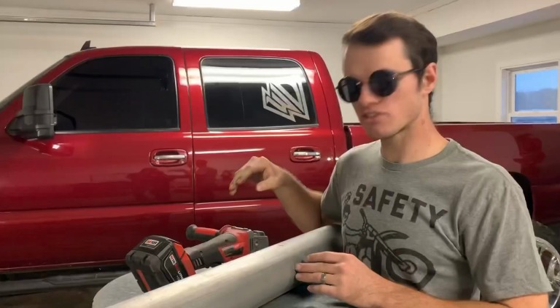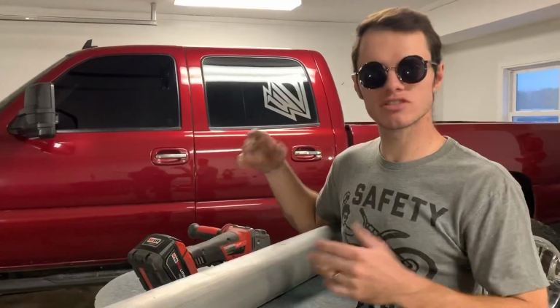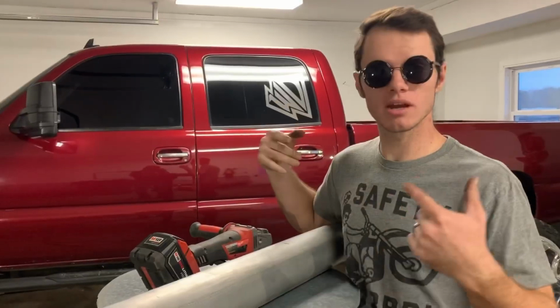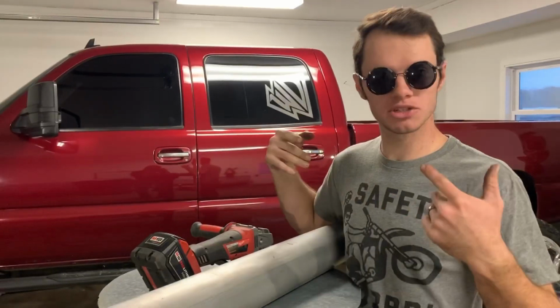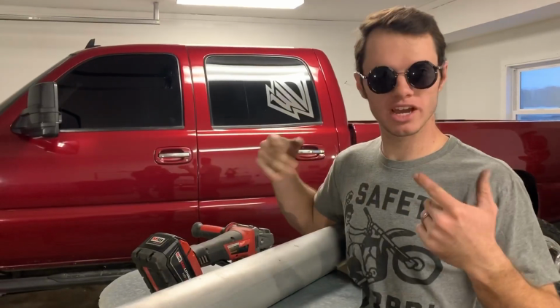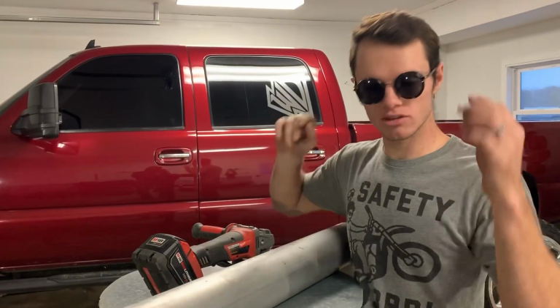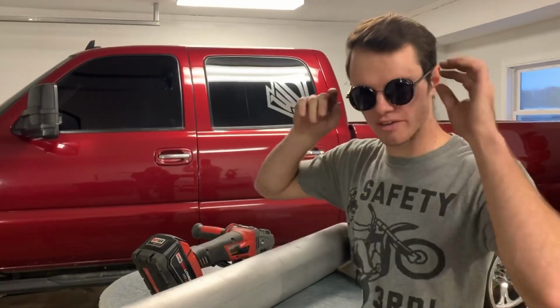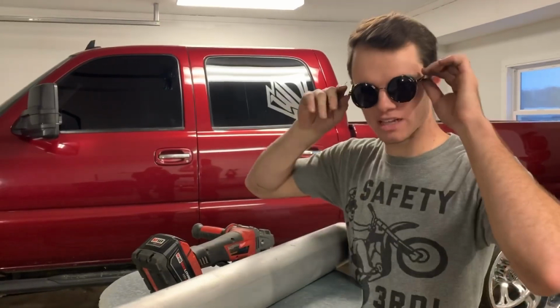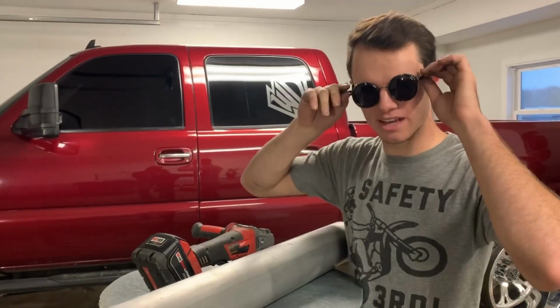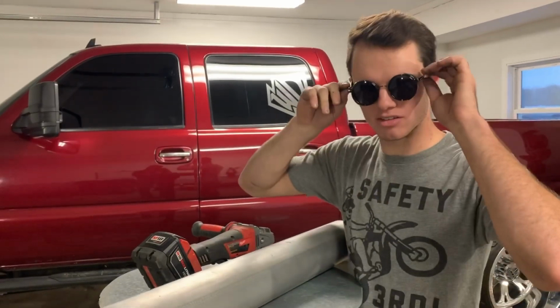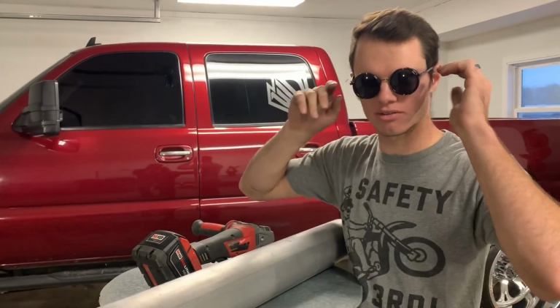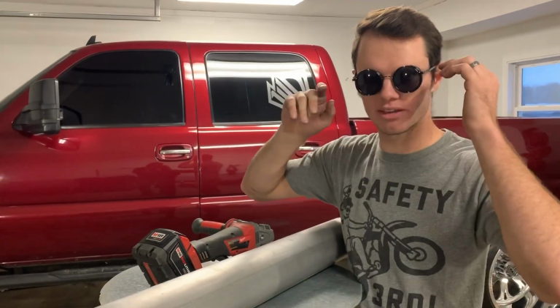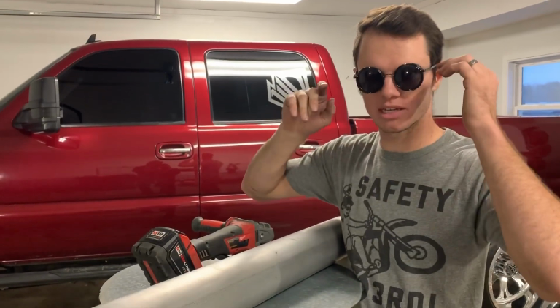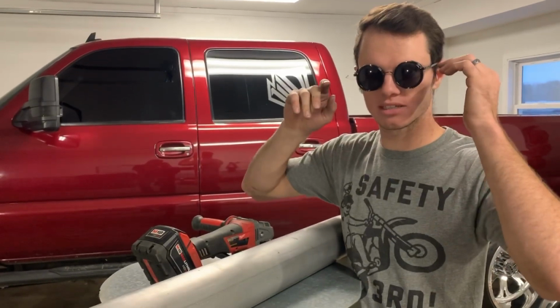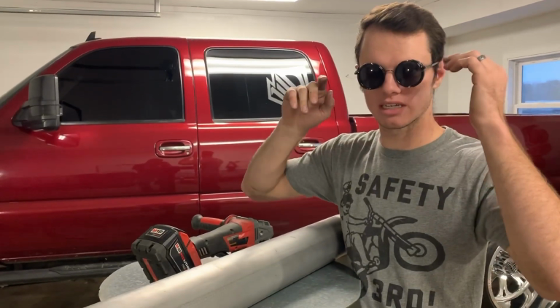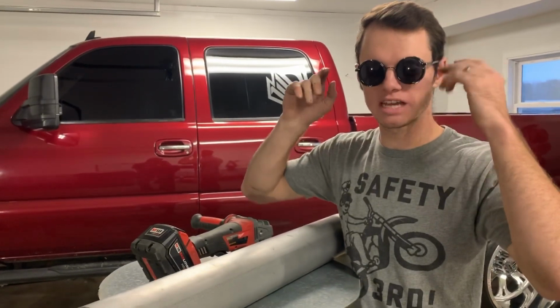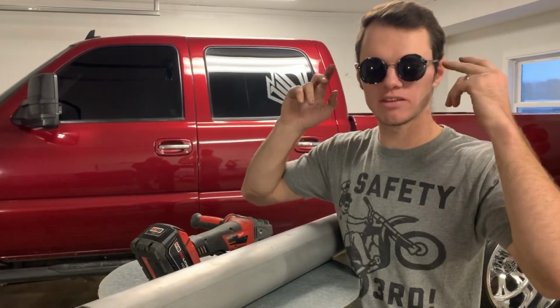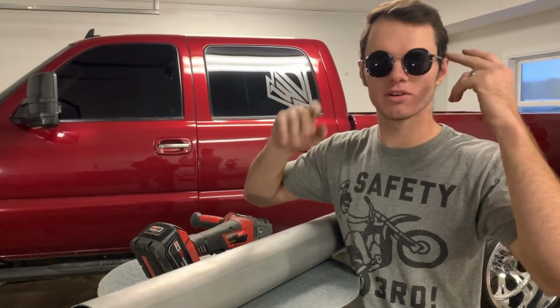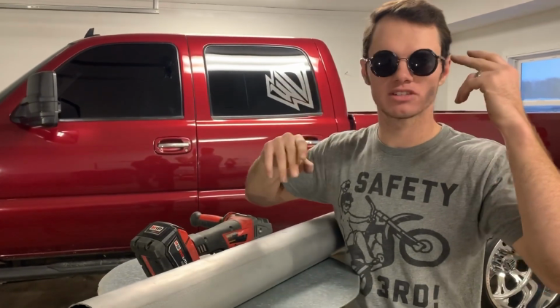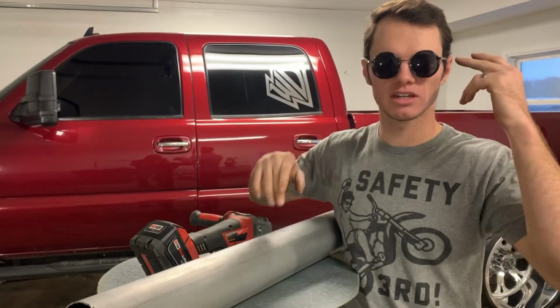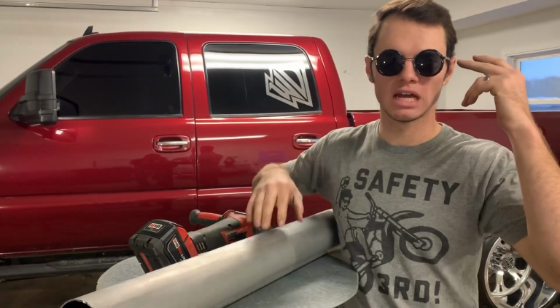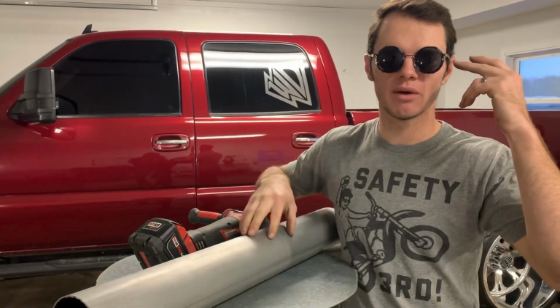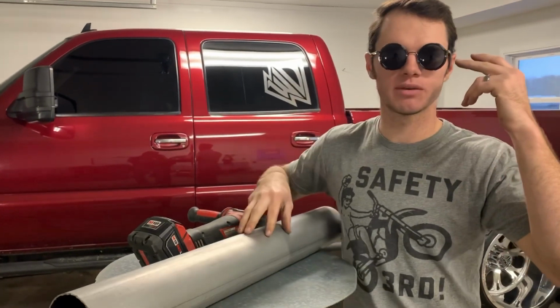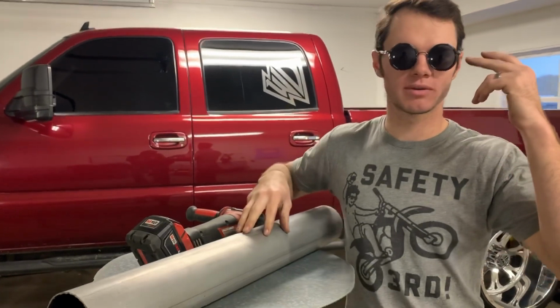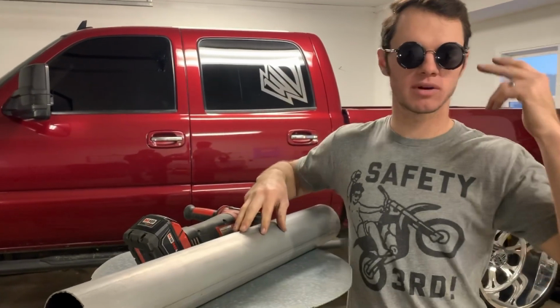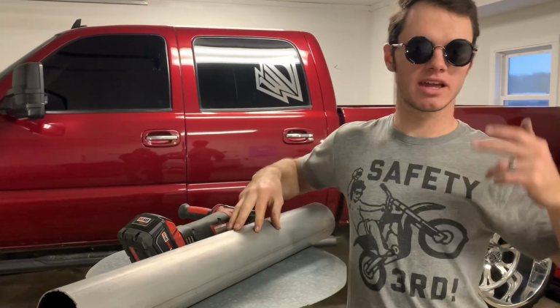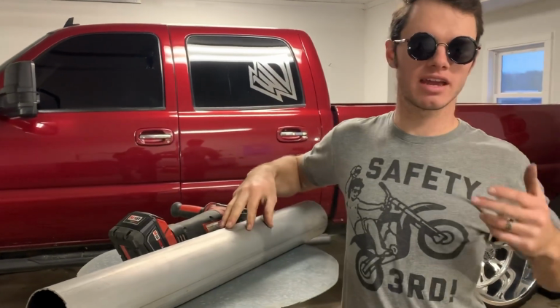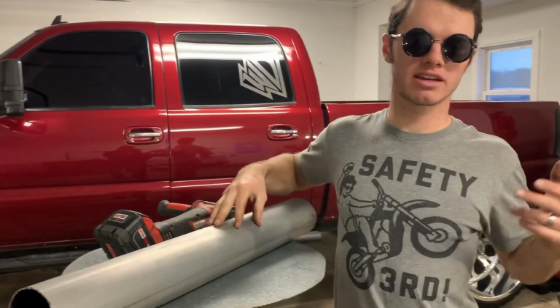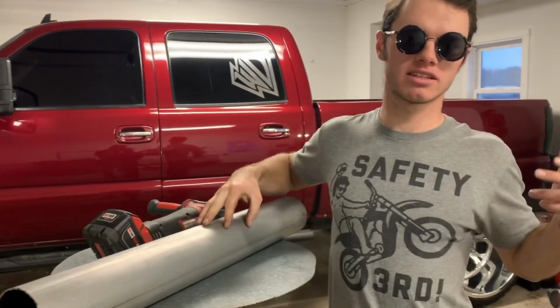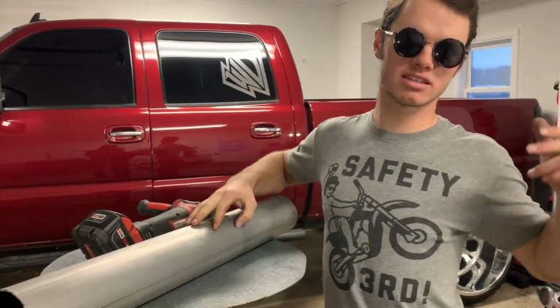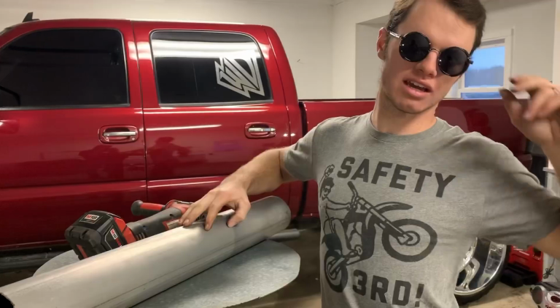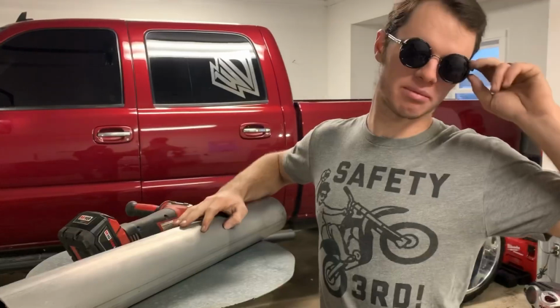Just to double check, you do have your glasses on, right? Because safety first here, and we wouldn't want any accidents to happen.